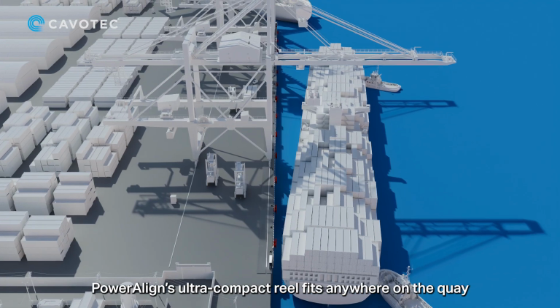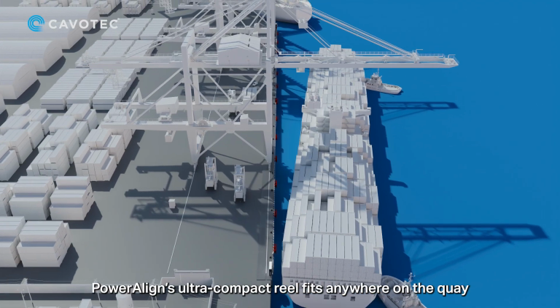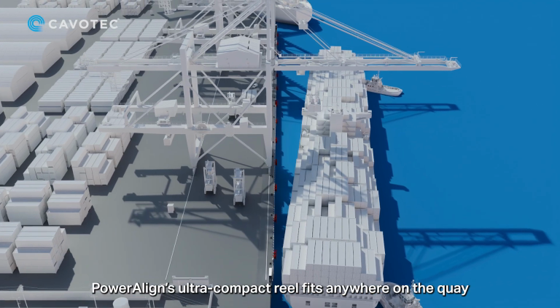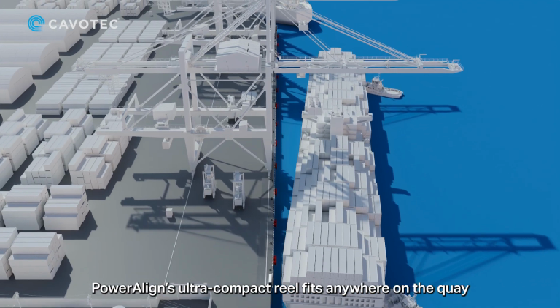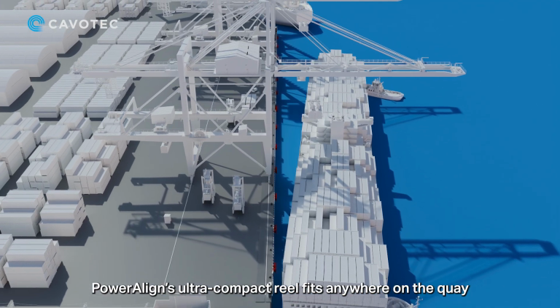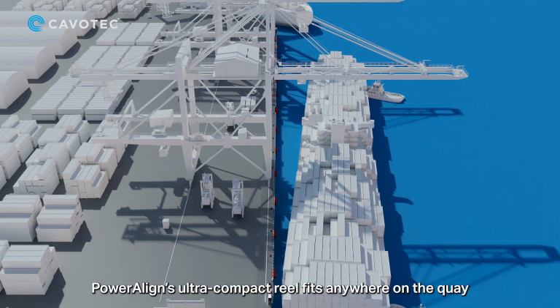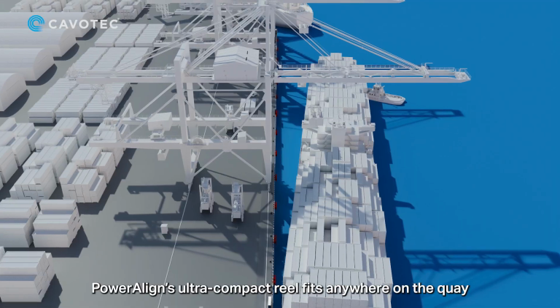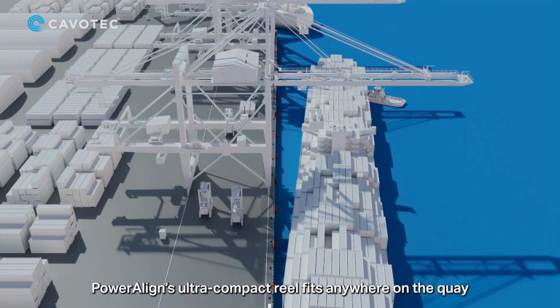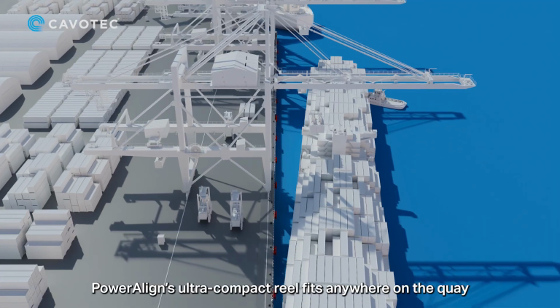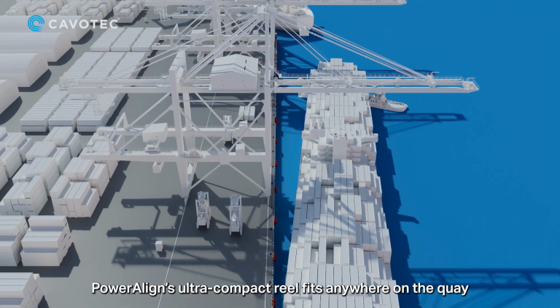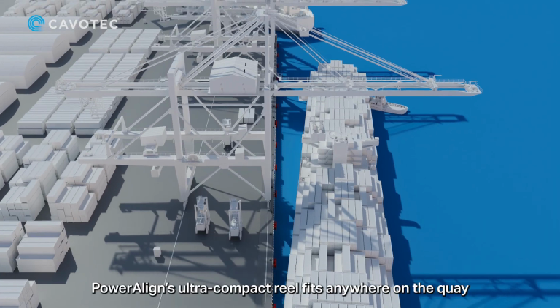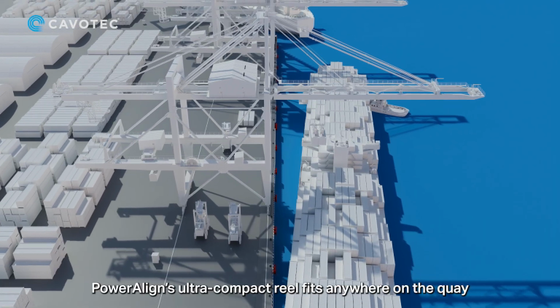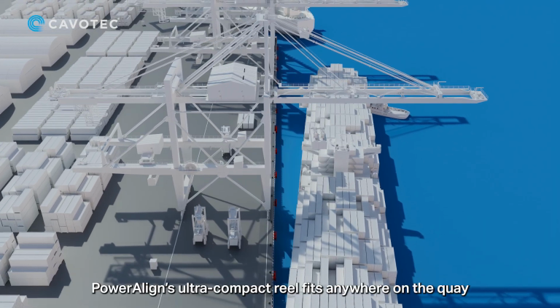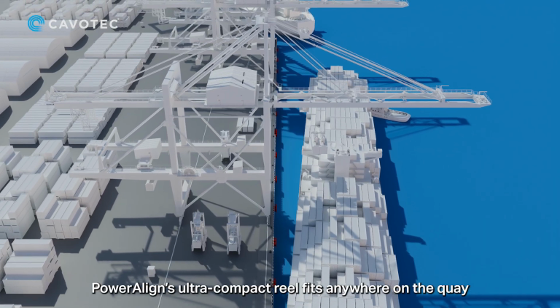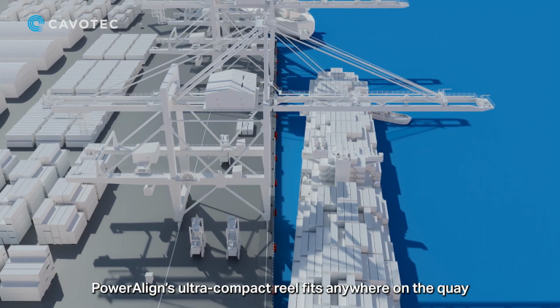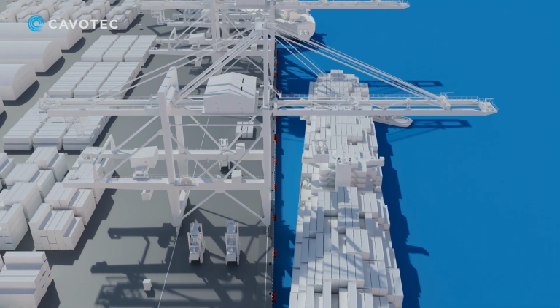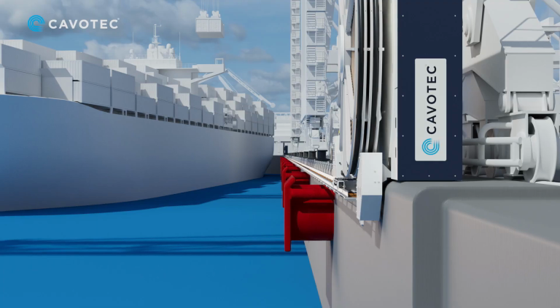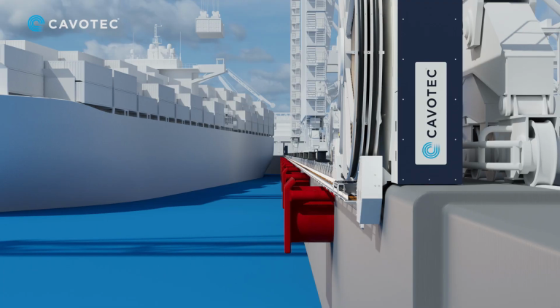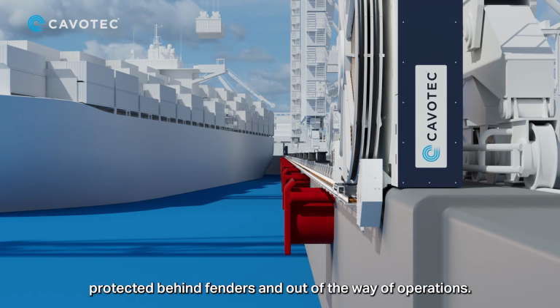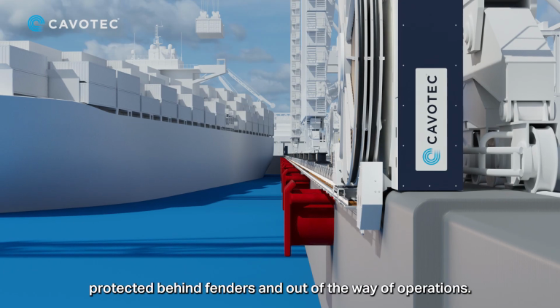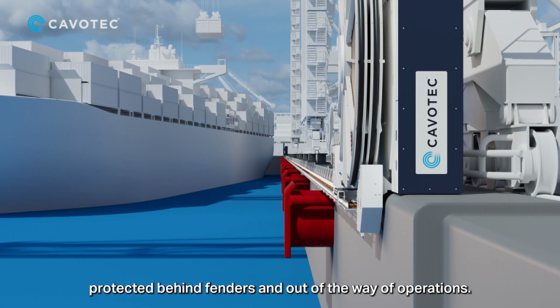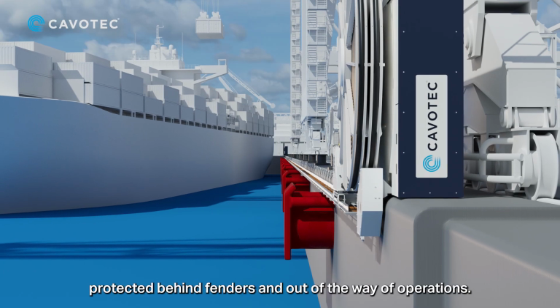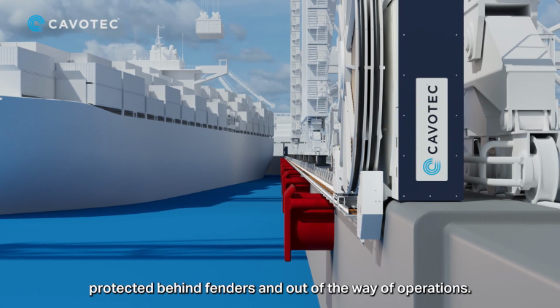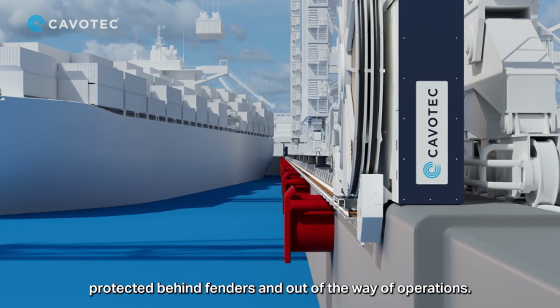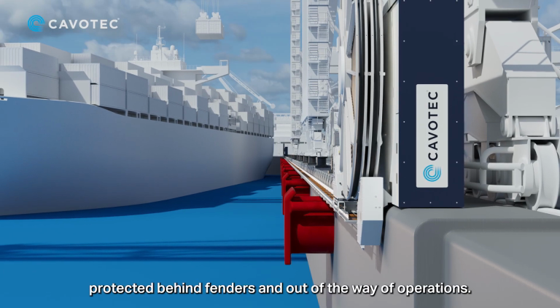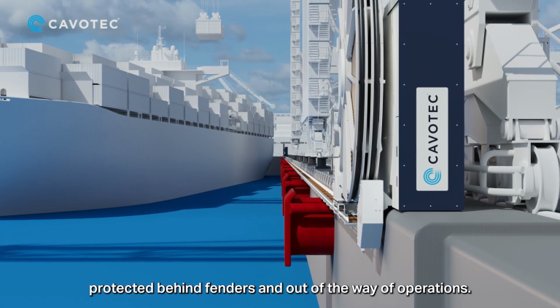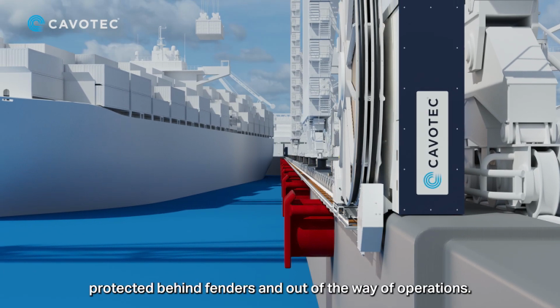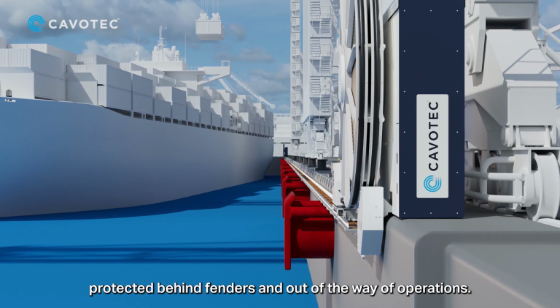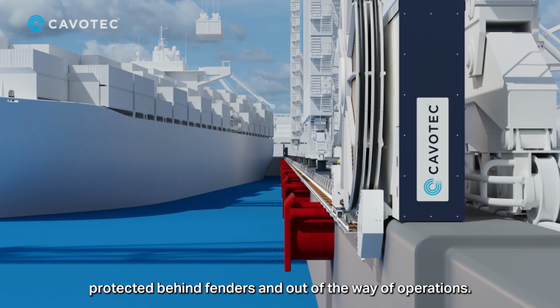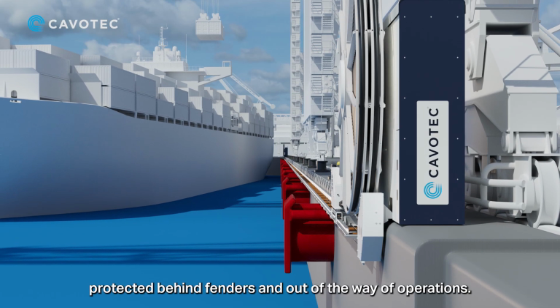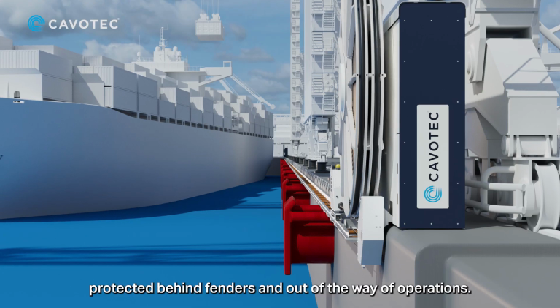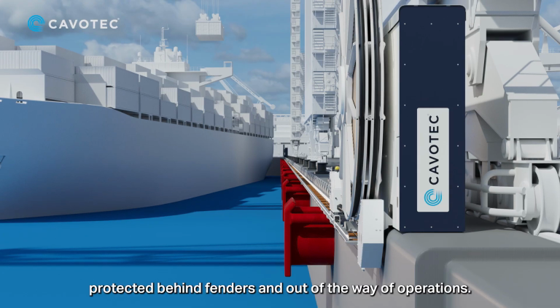PowerAlign's ultra-compact reel fits anywhere on the quay, protected behind fenders and out of the way of operations.